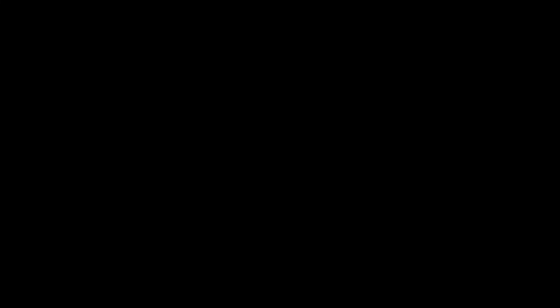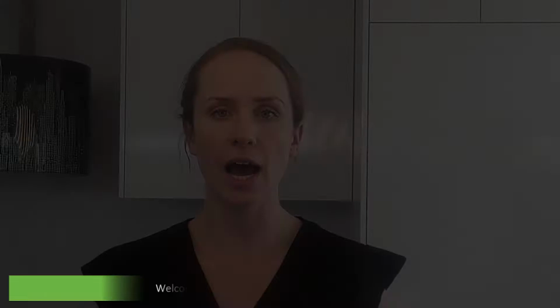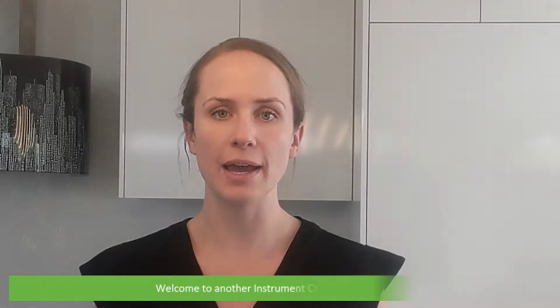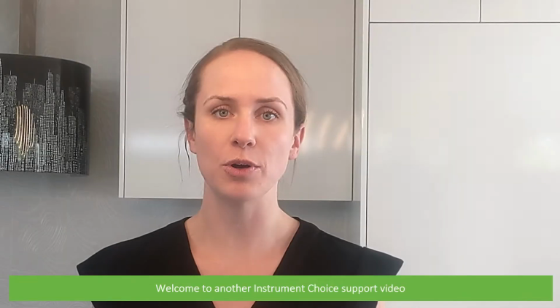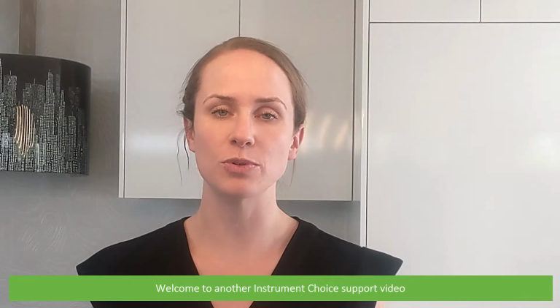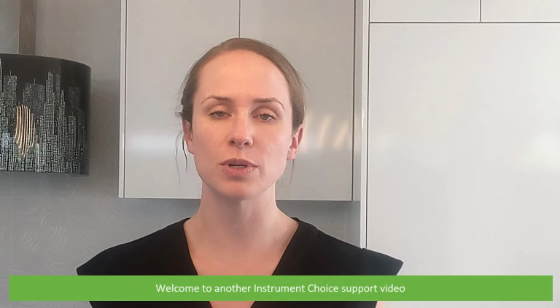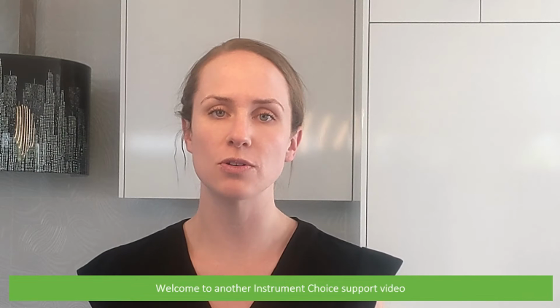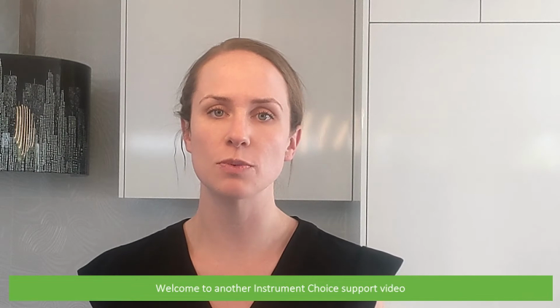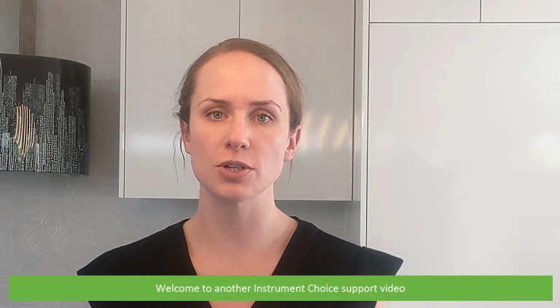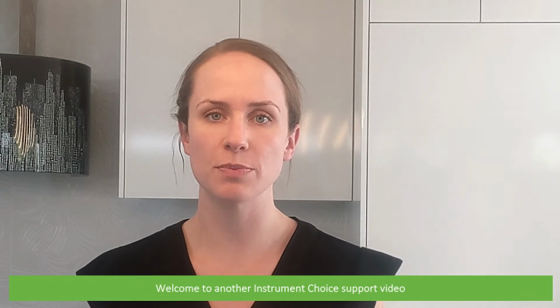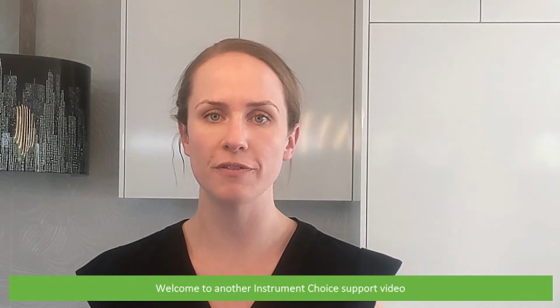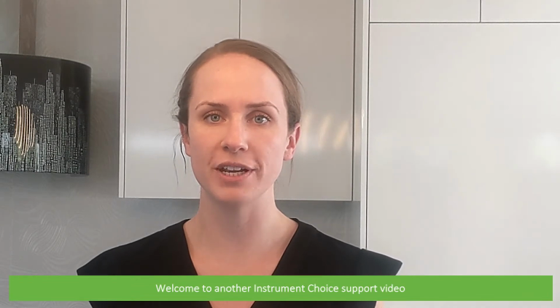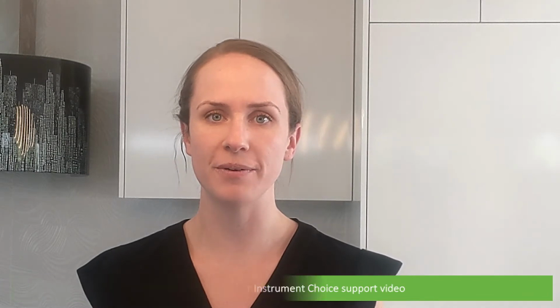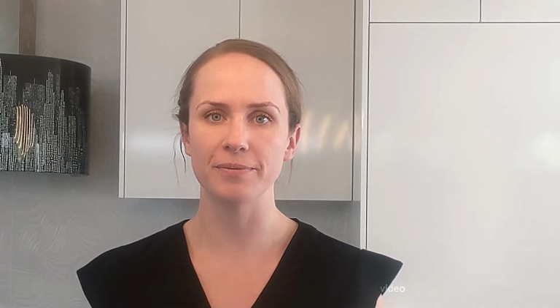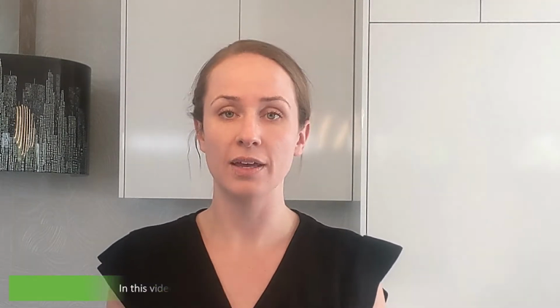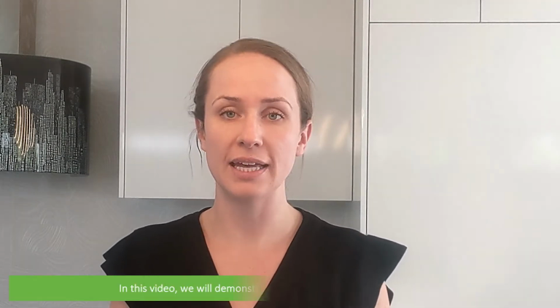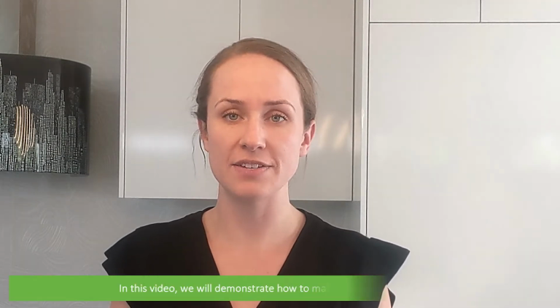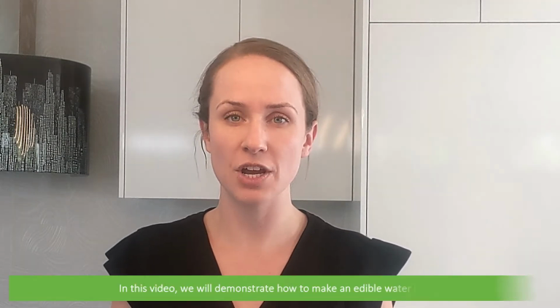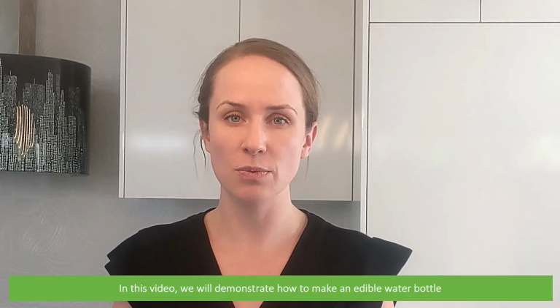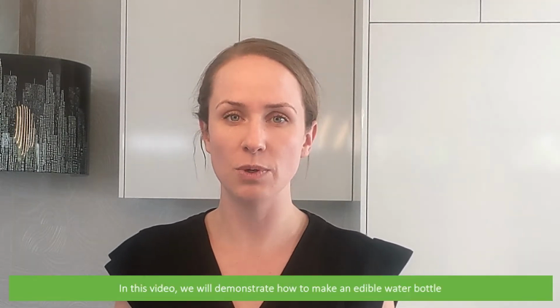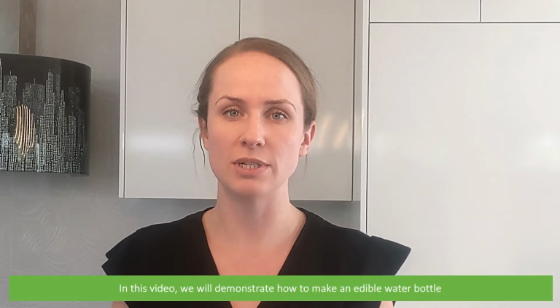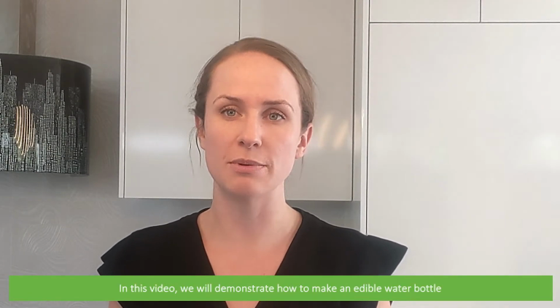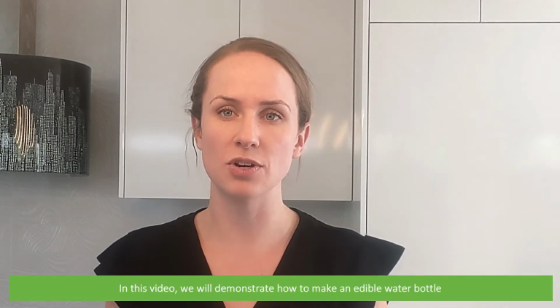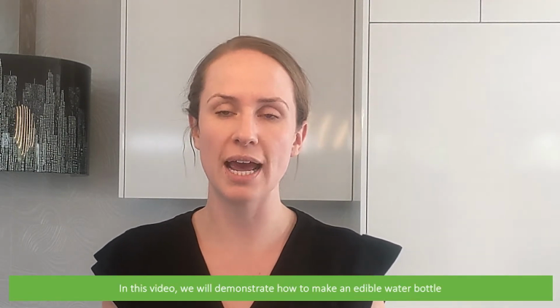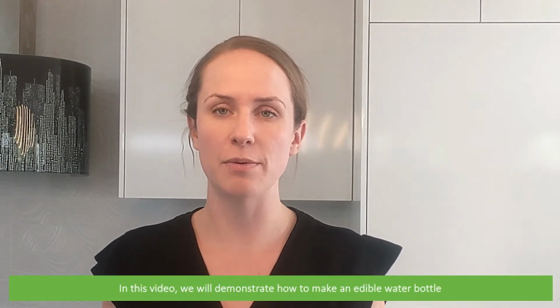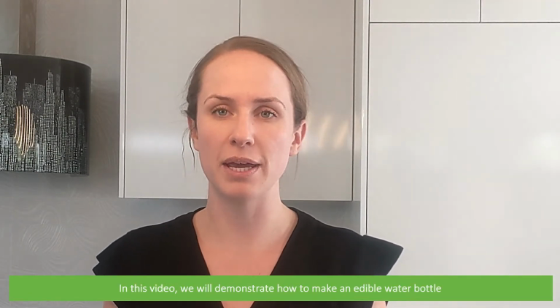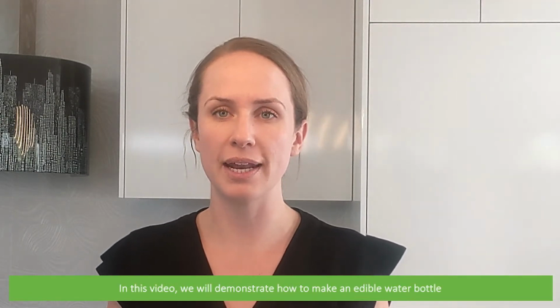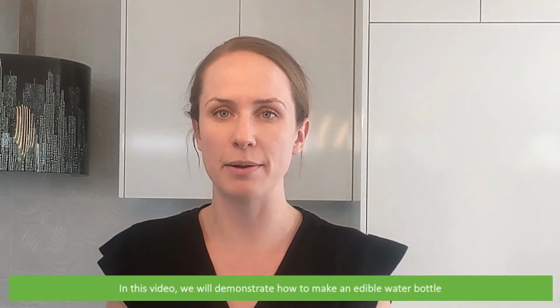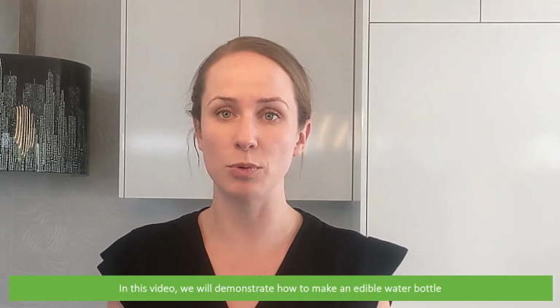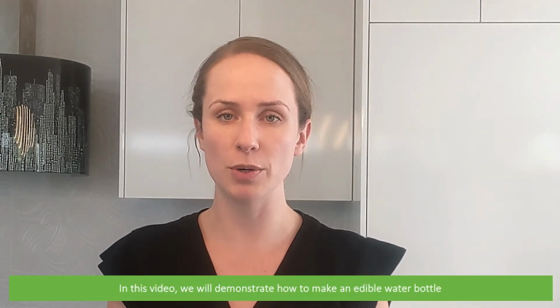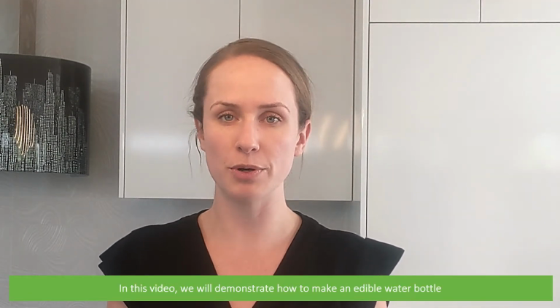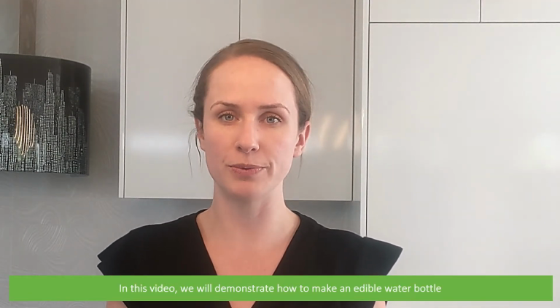Hi and welcome to another Instrument Choice support video. In this video we will demonstrate how to make an edible water bottle.